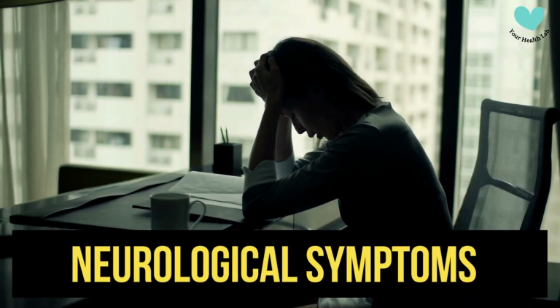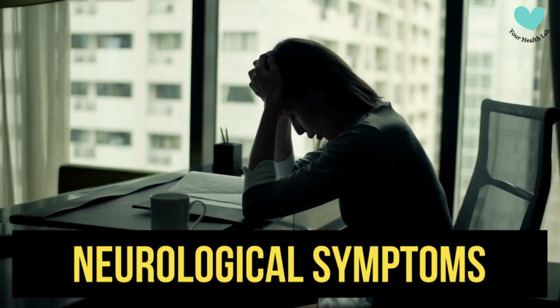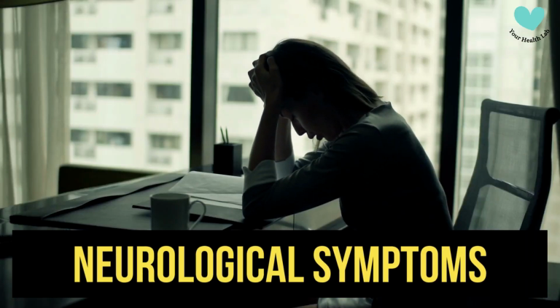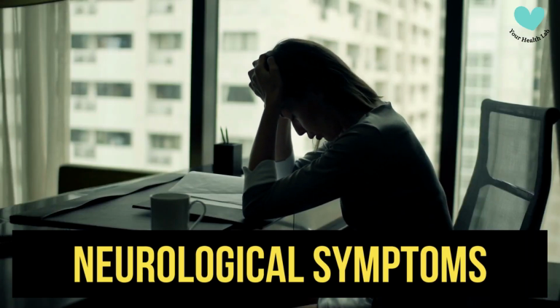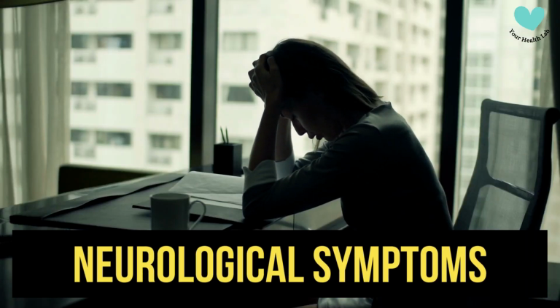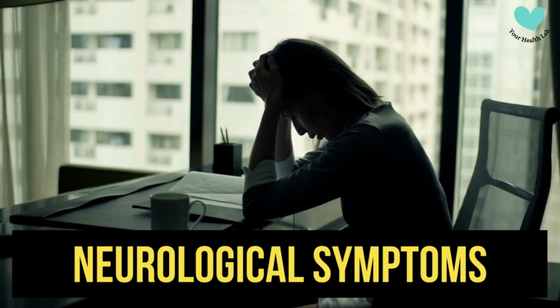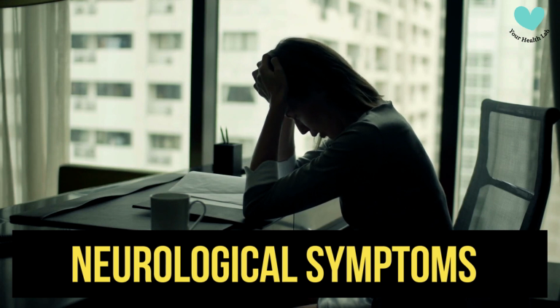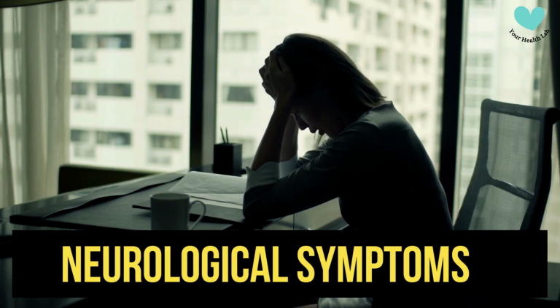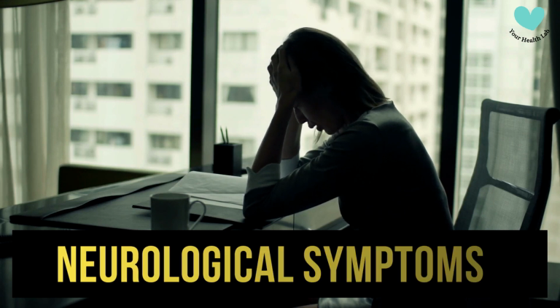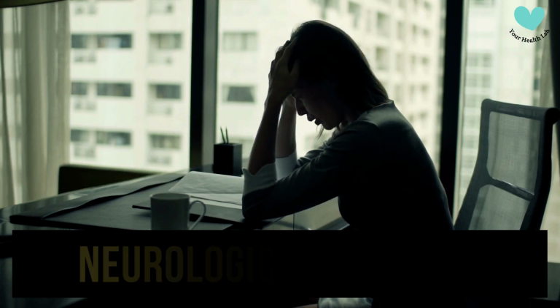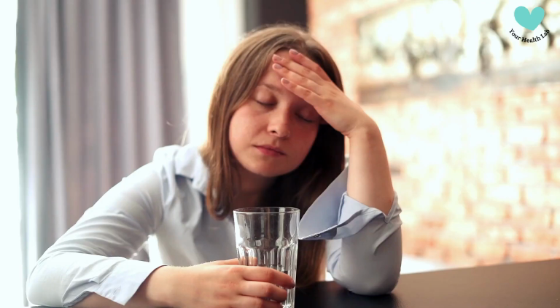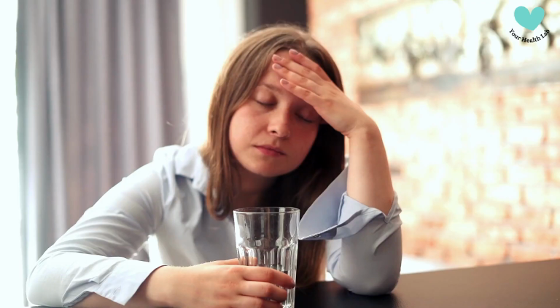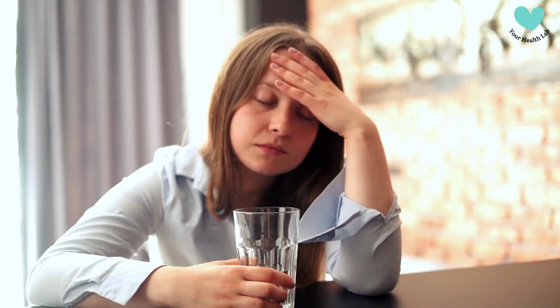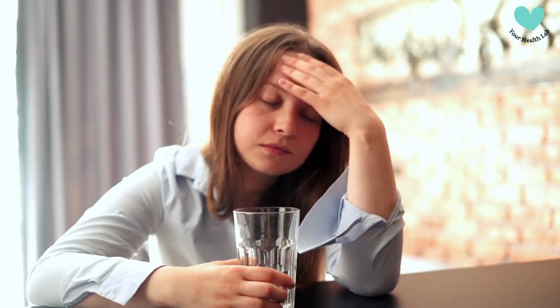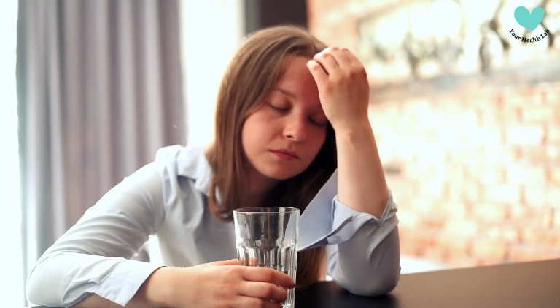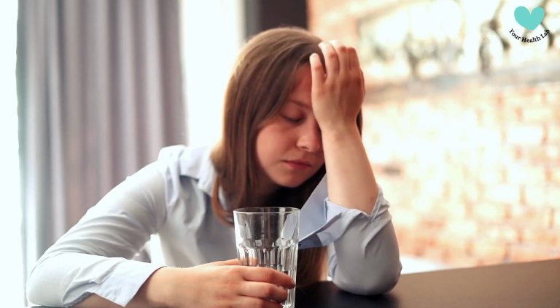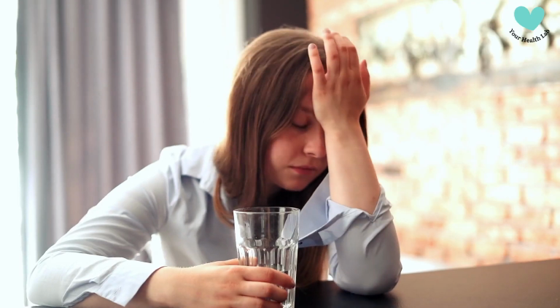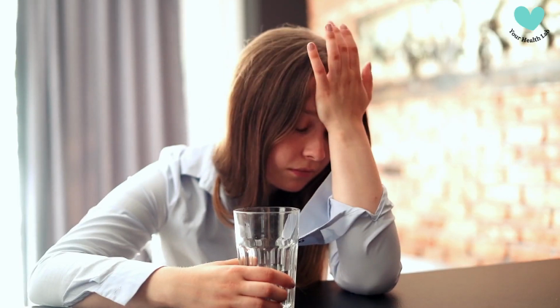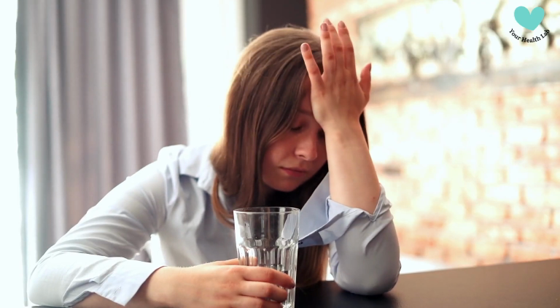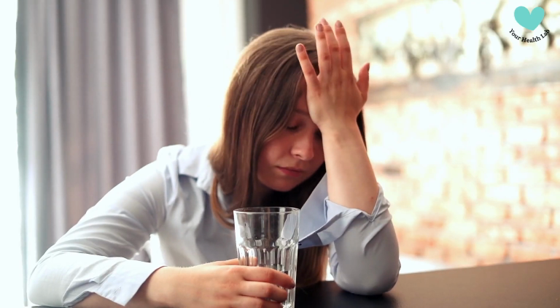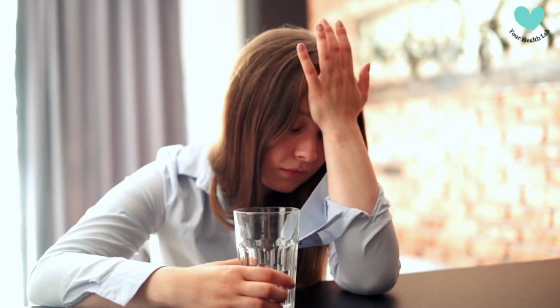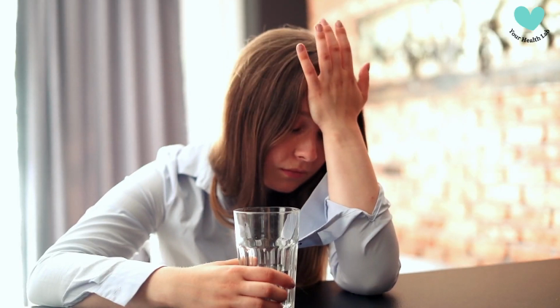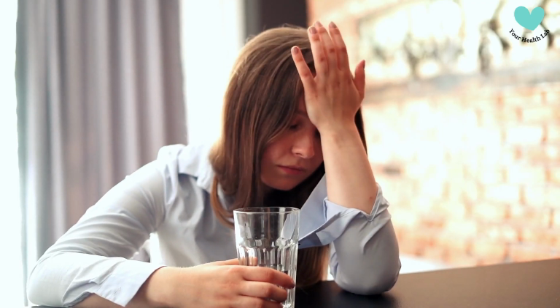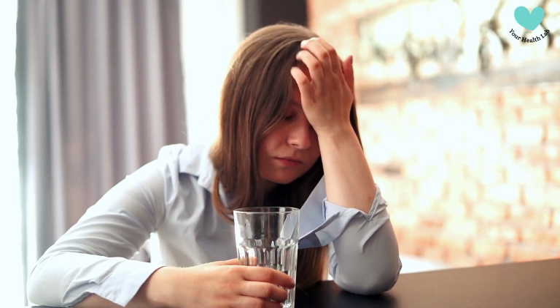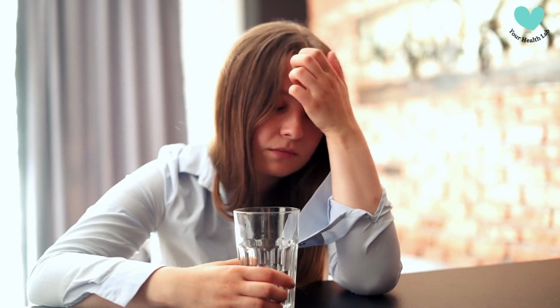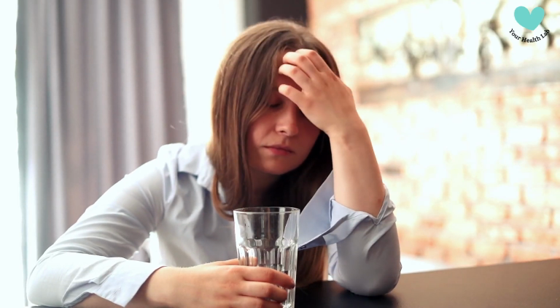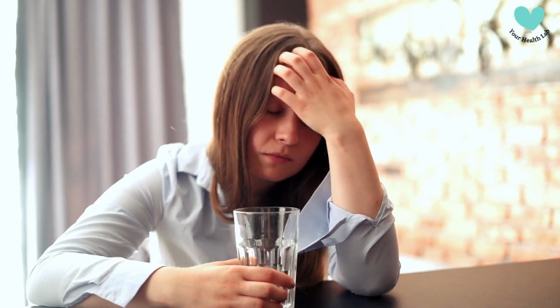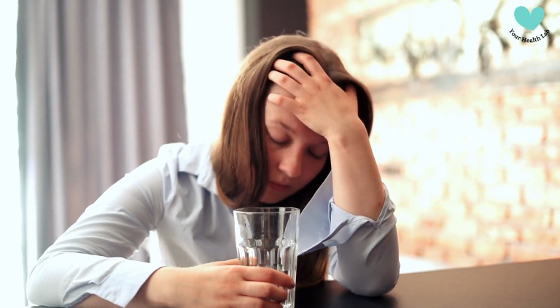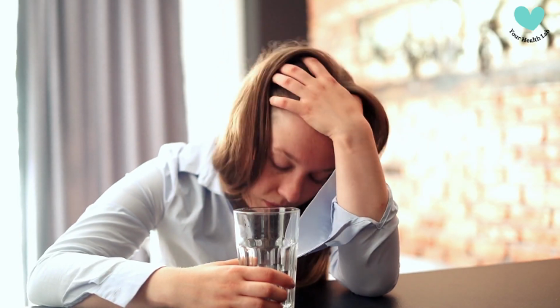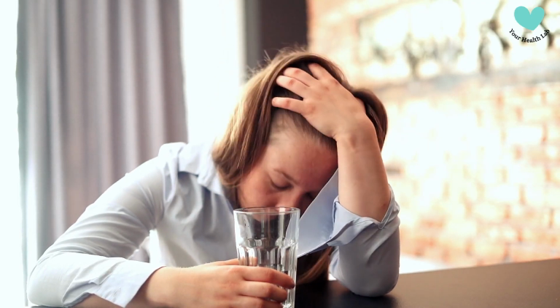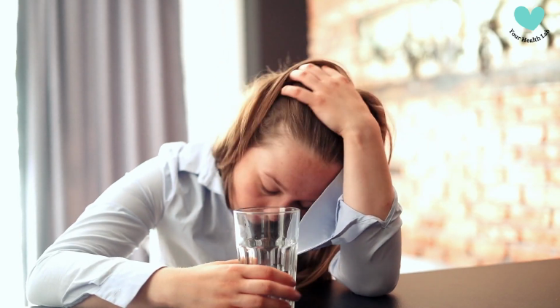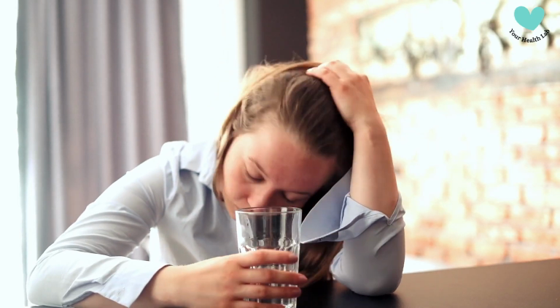Neurological Symptoms. Some people may have headaches, numbness, or mood swings.